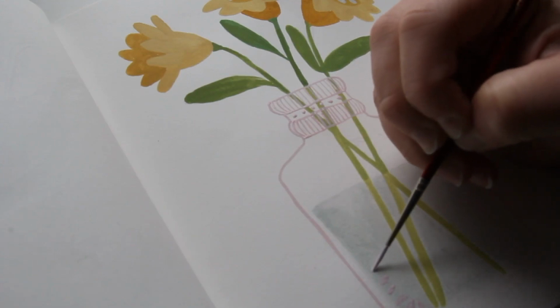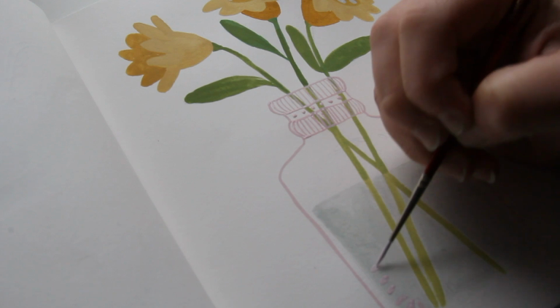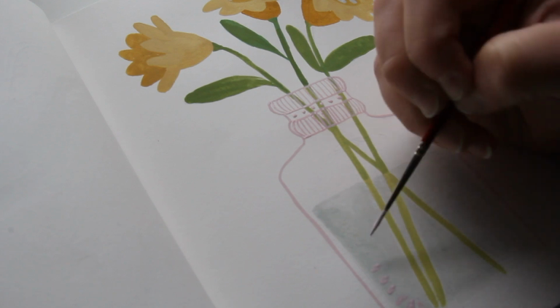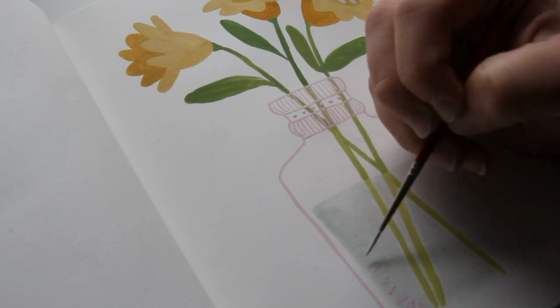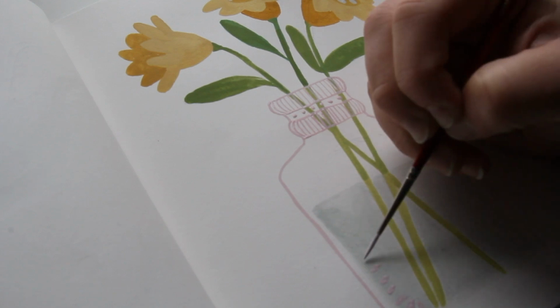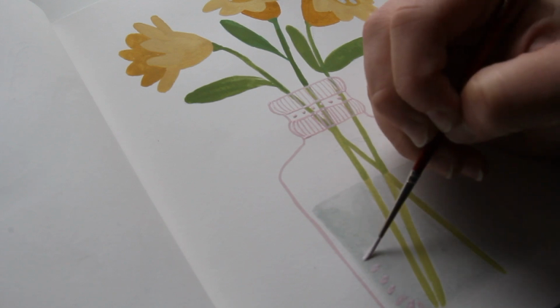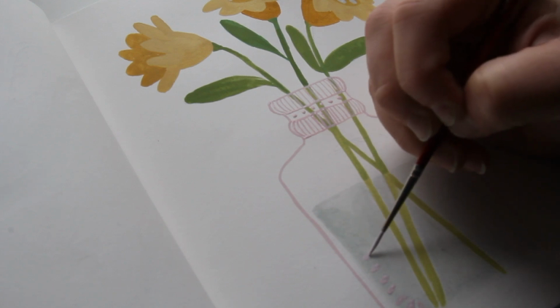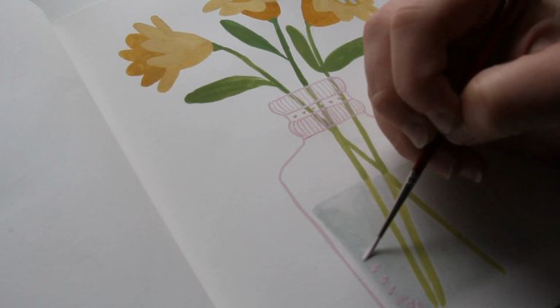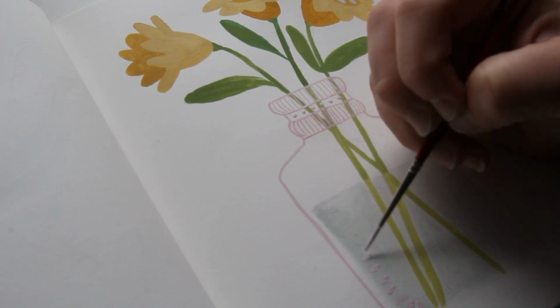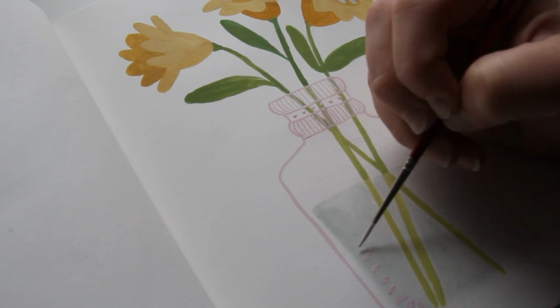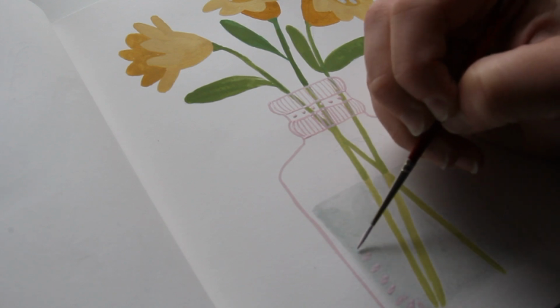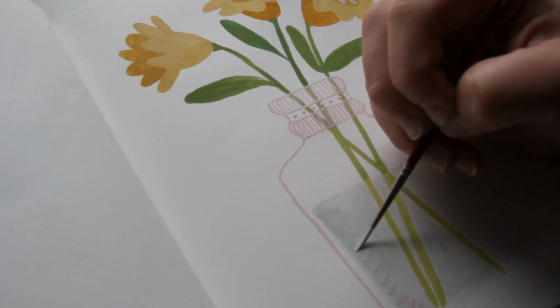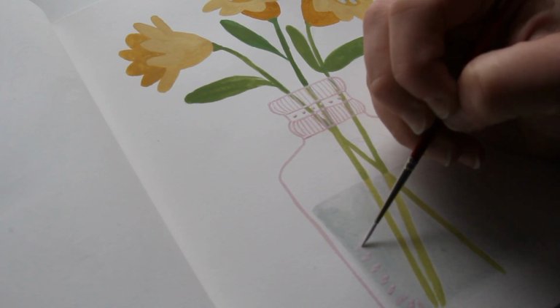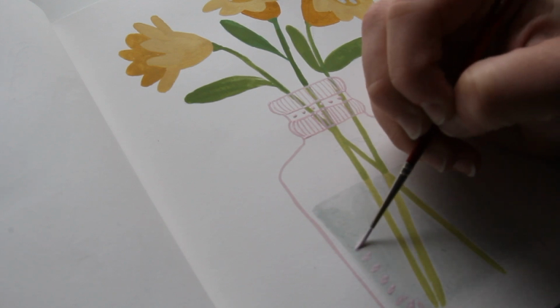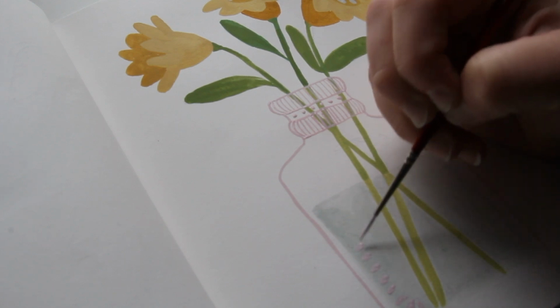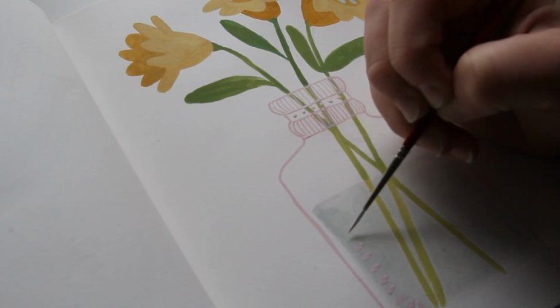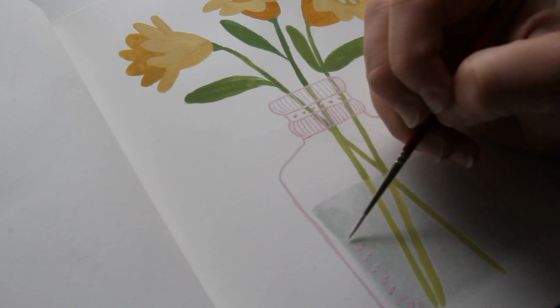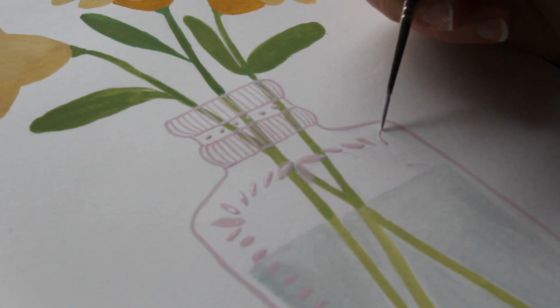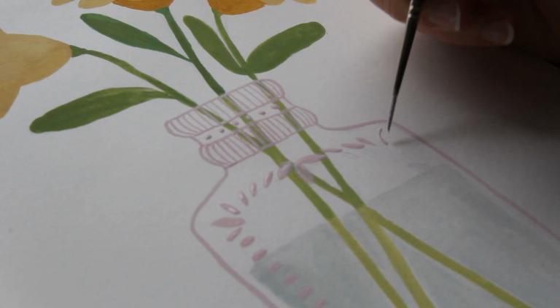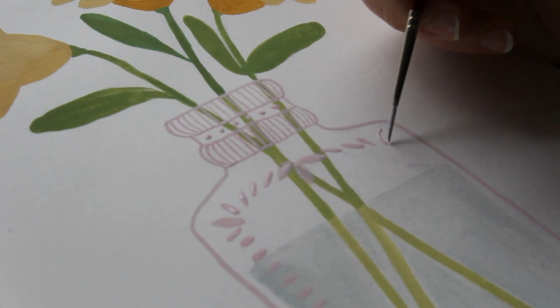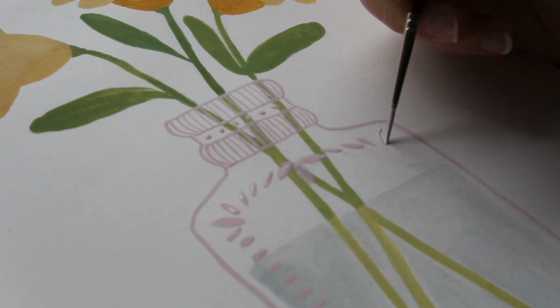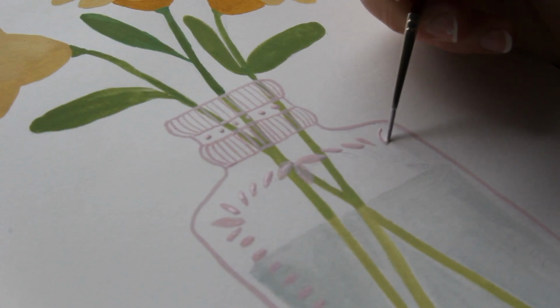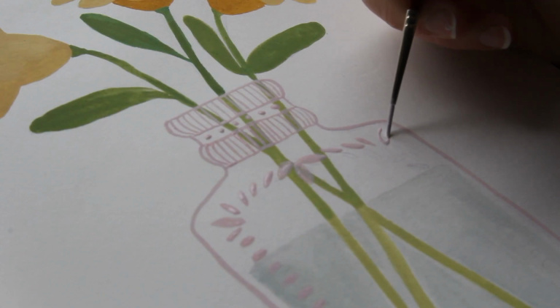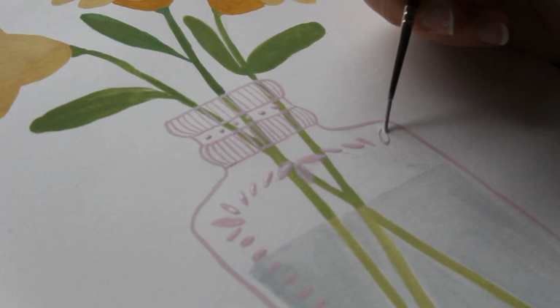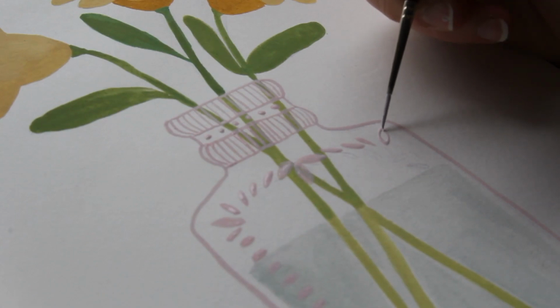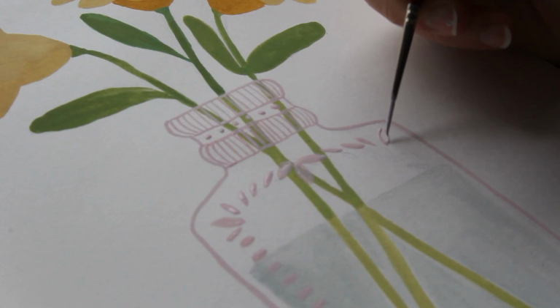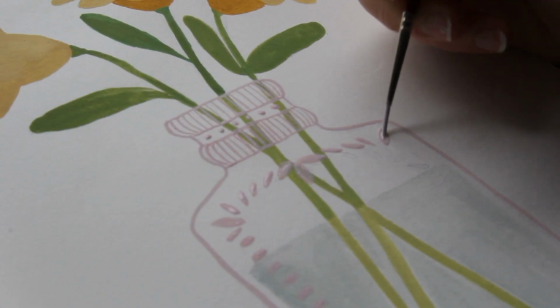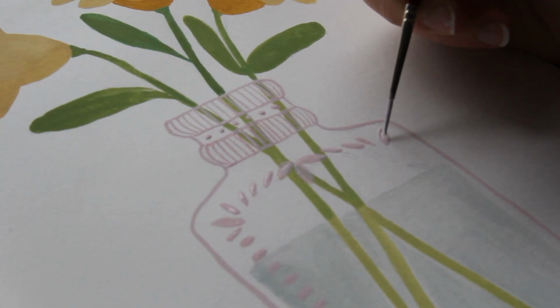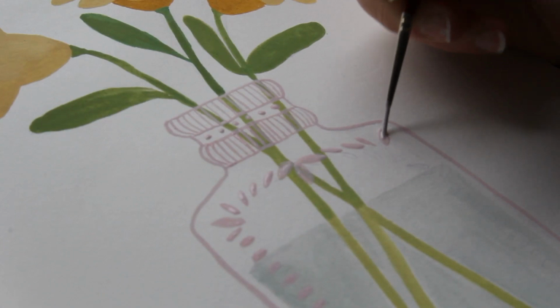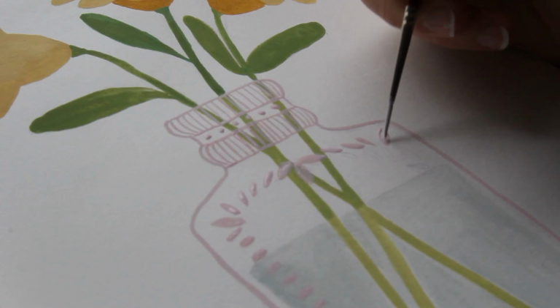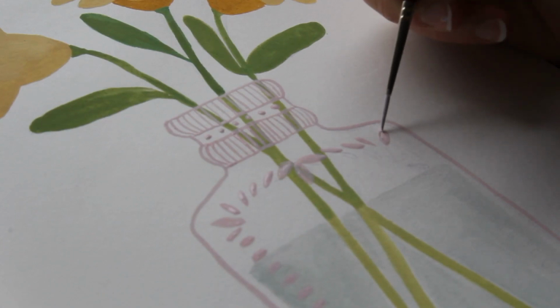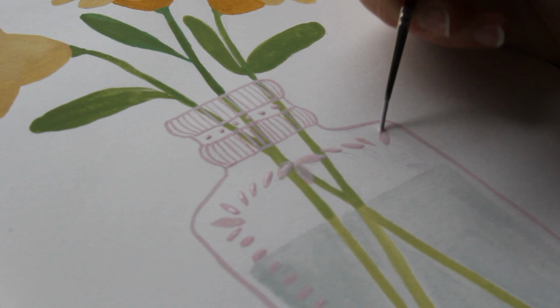I guess it doesn't really look like glass, but it's okay. It's cute.